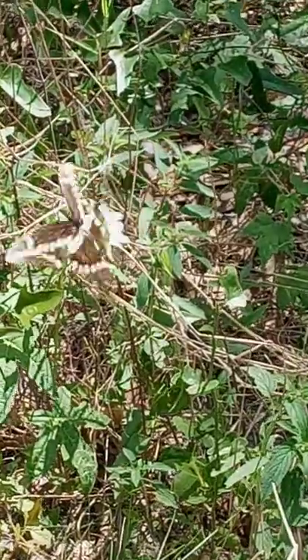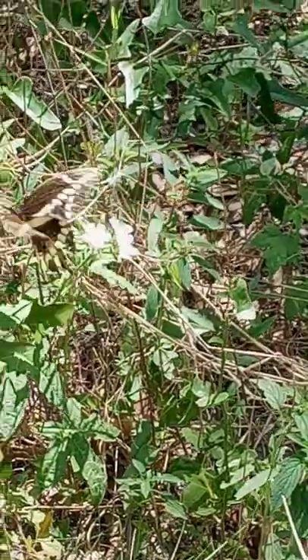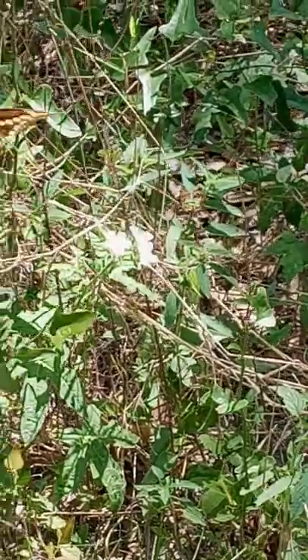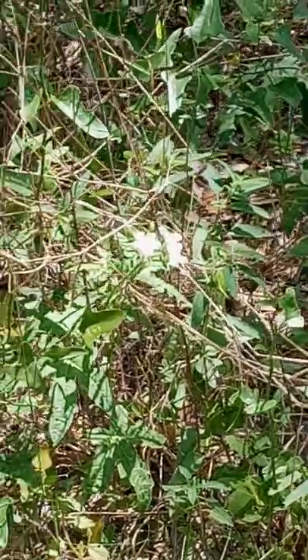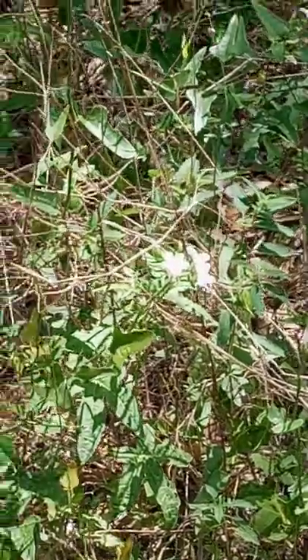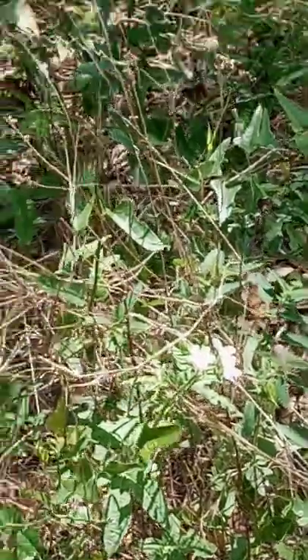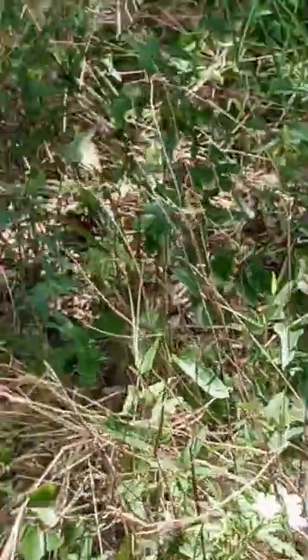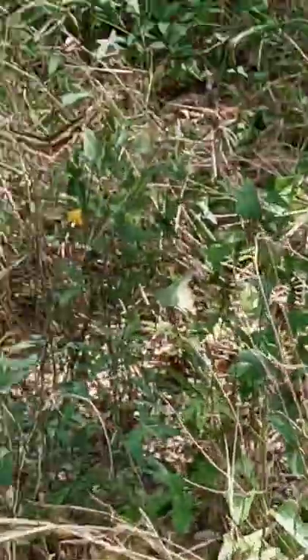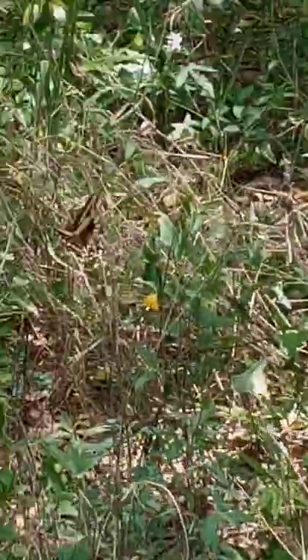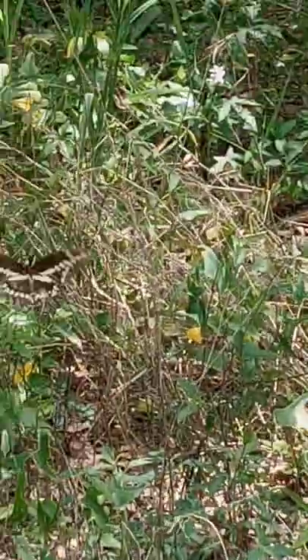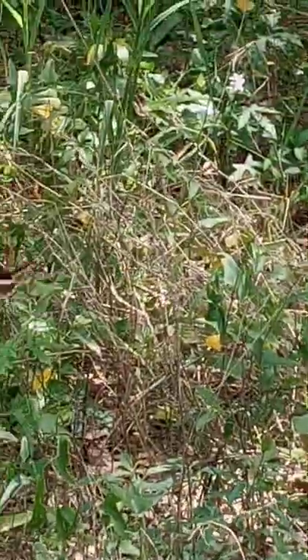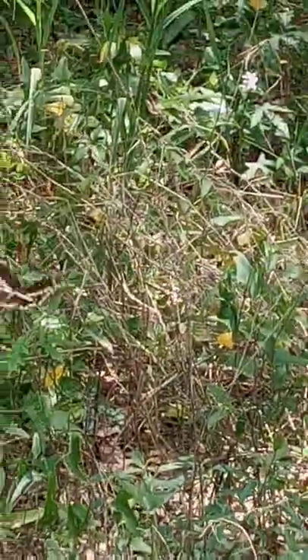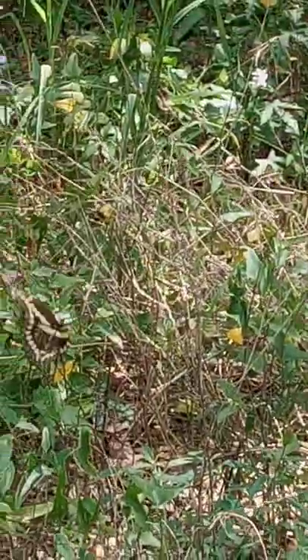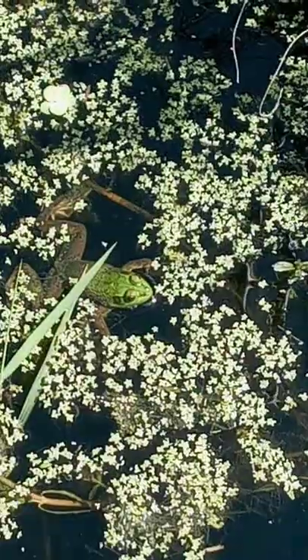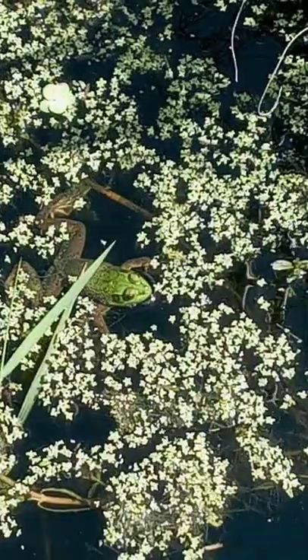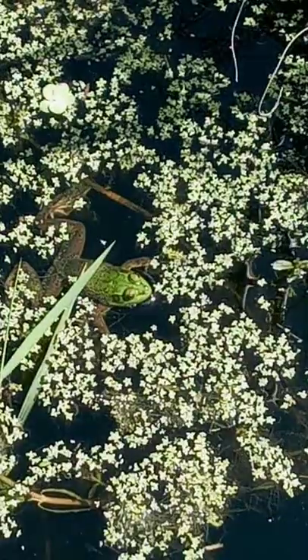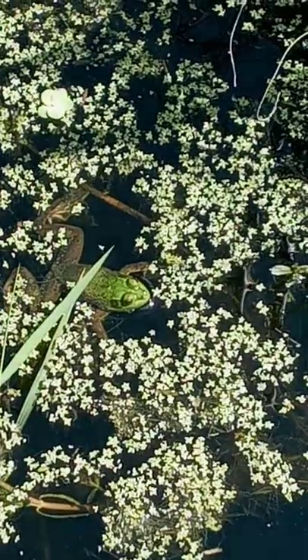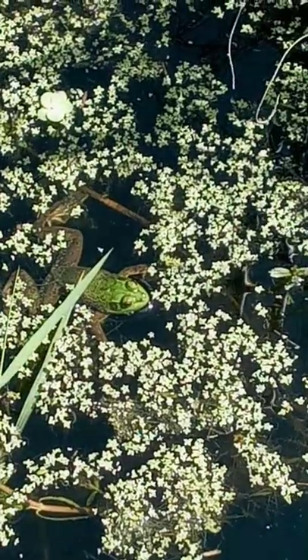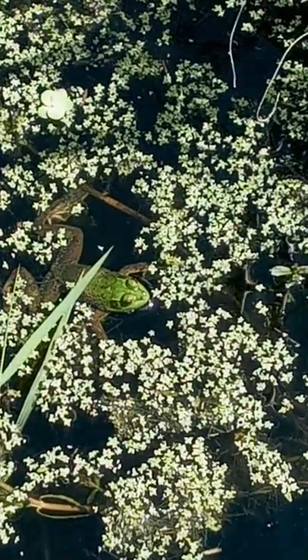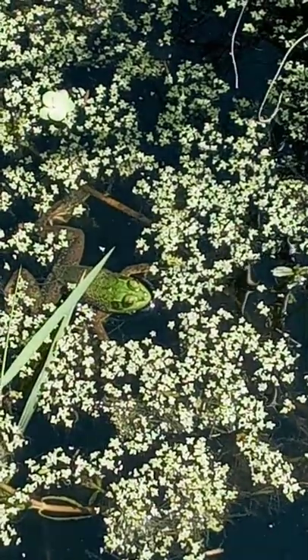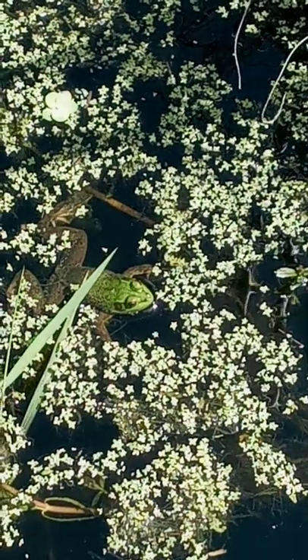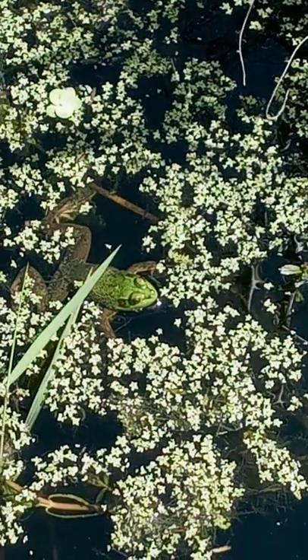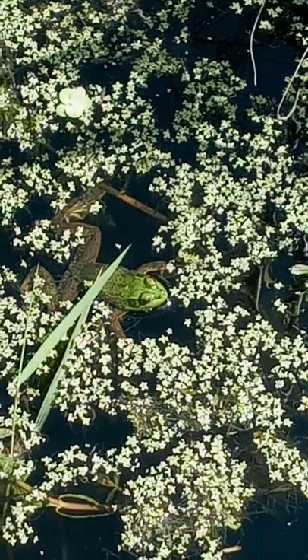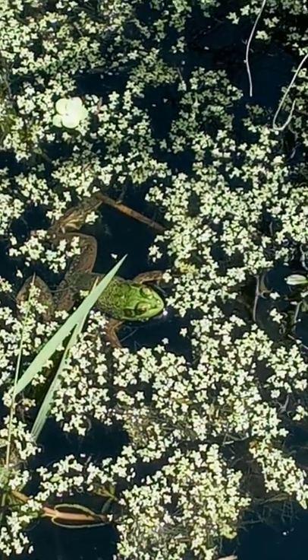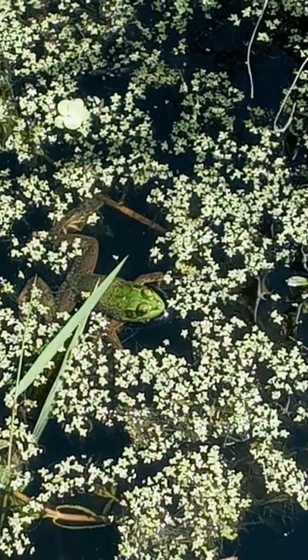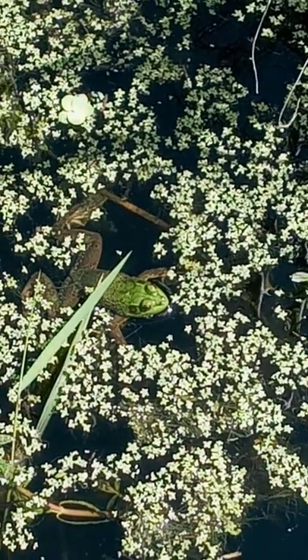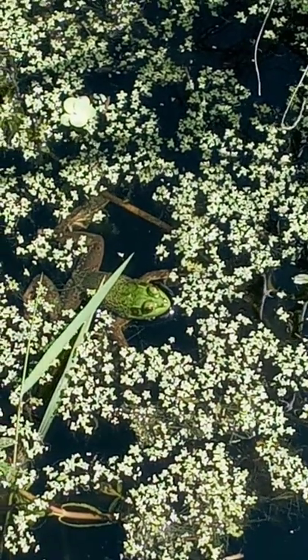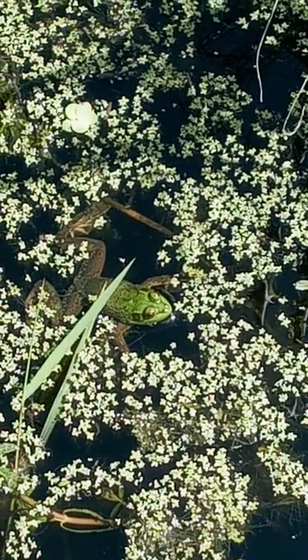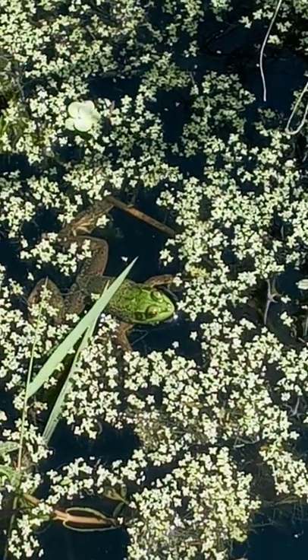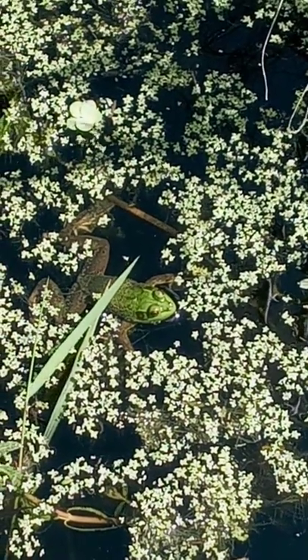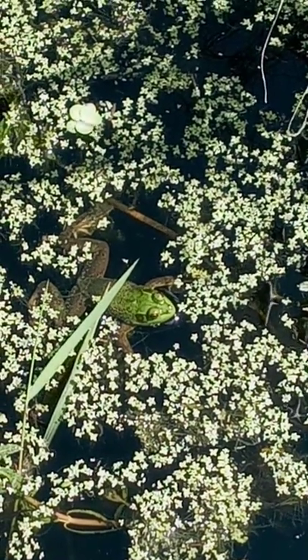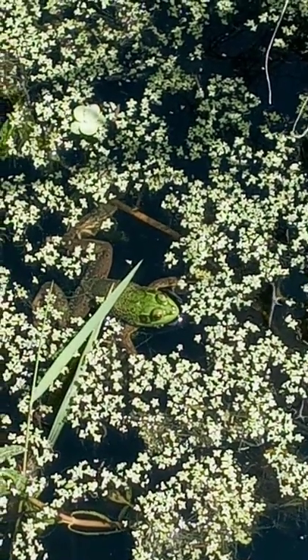Wow, that's a beauty. That's it right there. Nice pretty green frog right in the center.